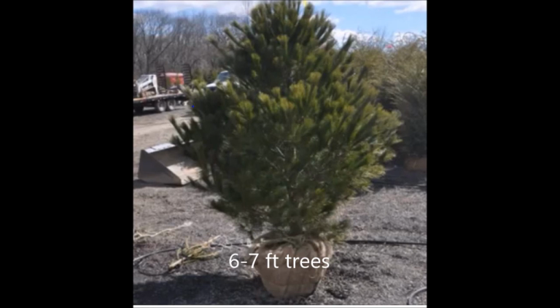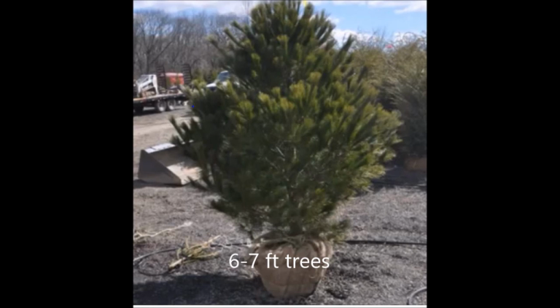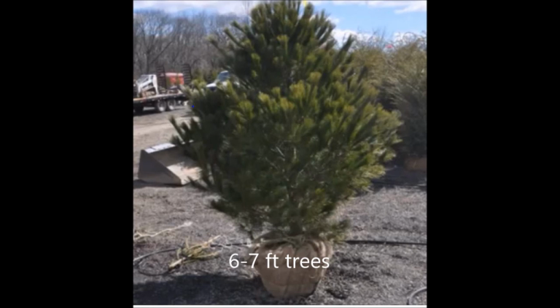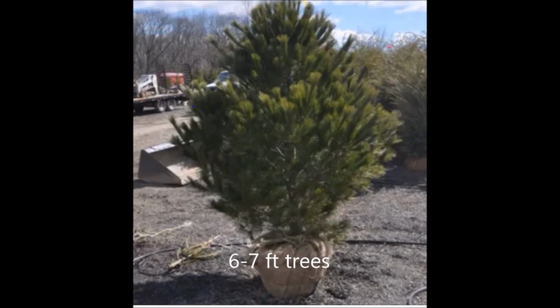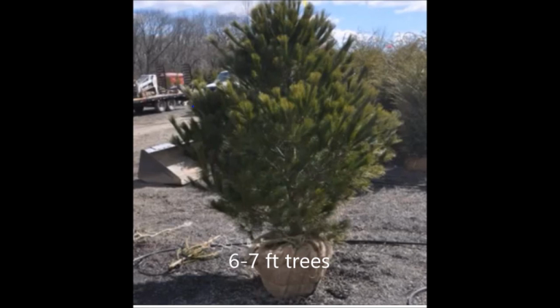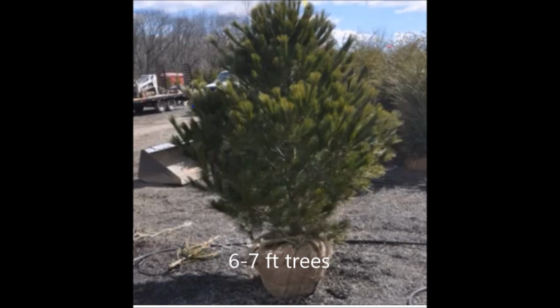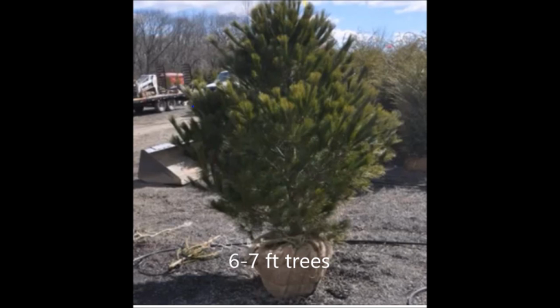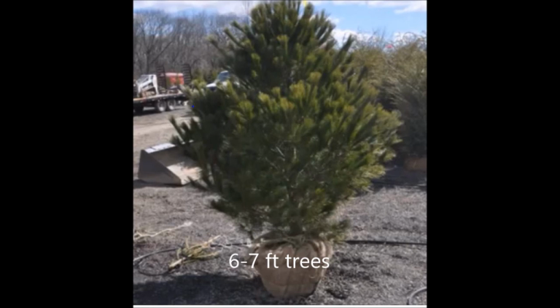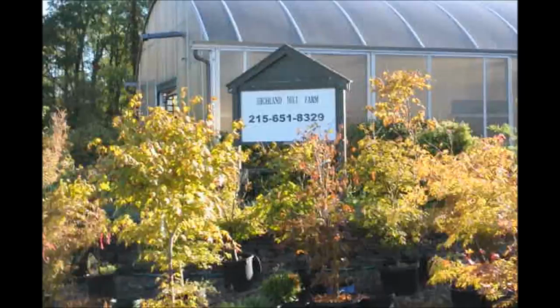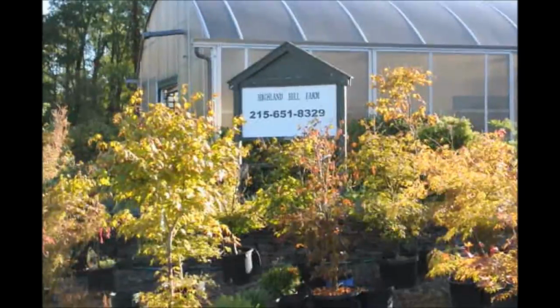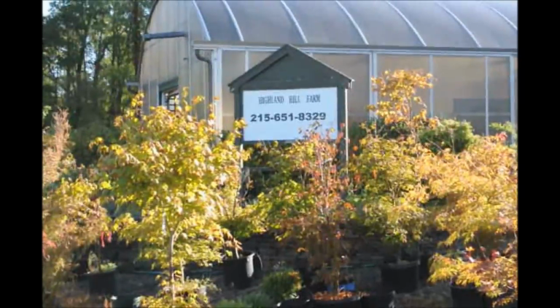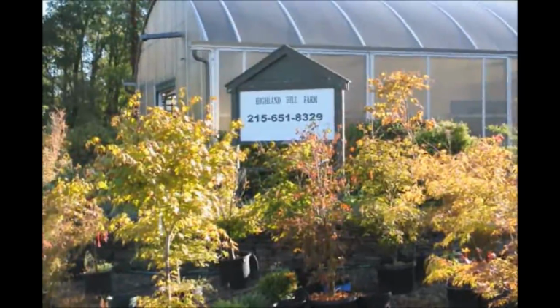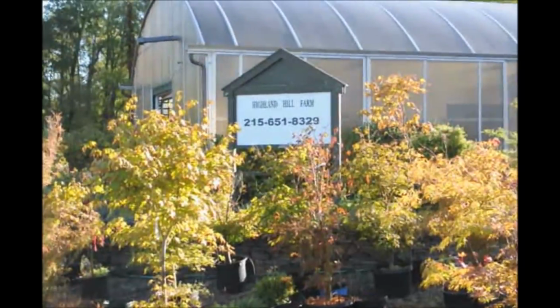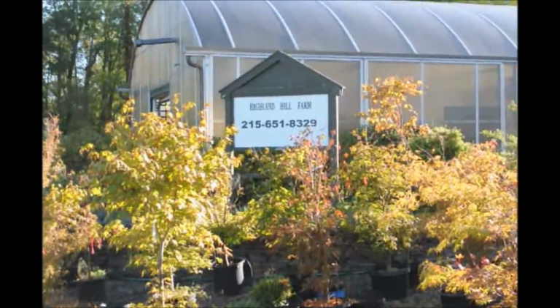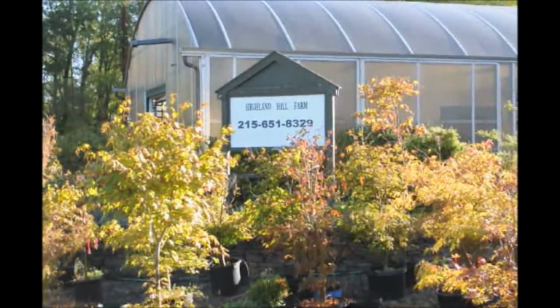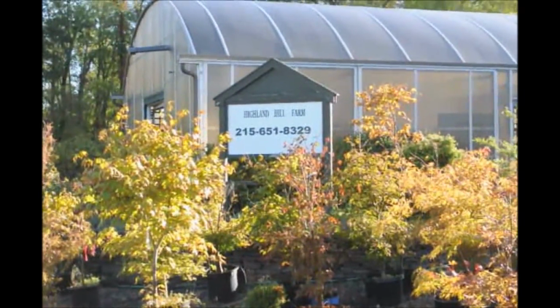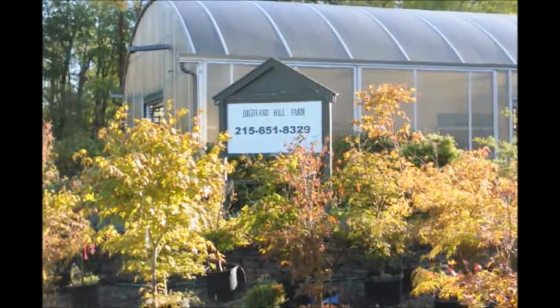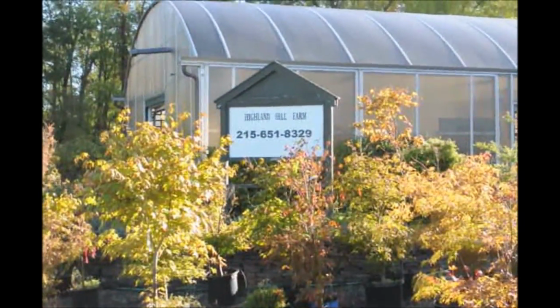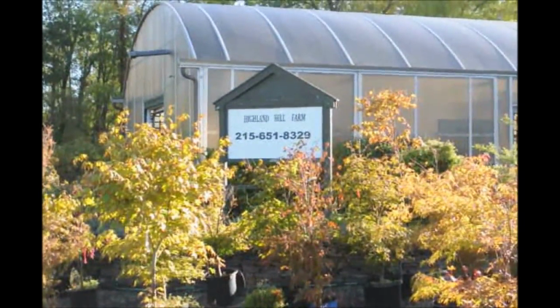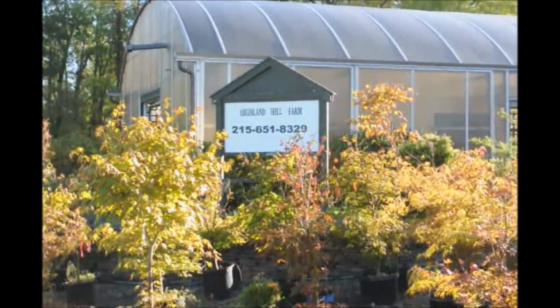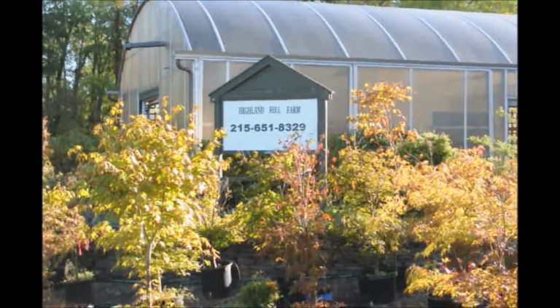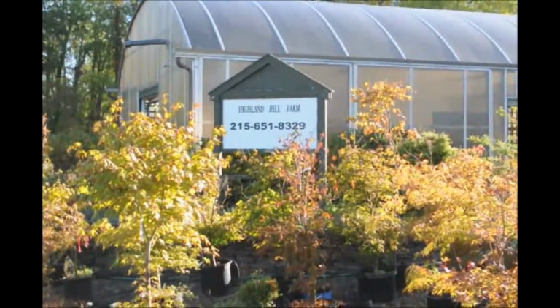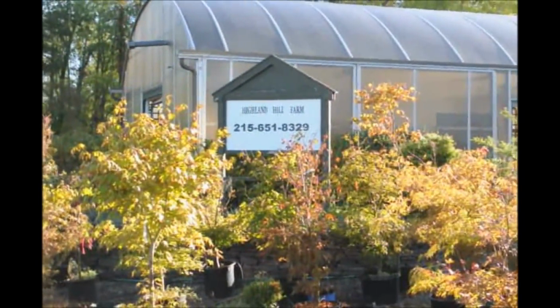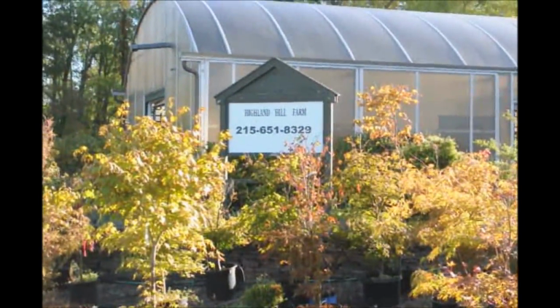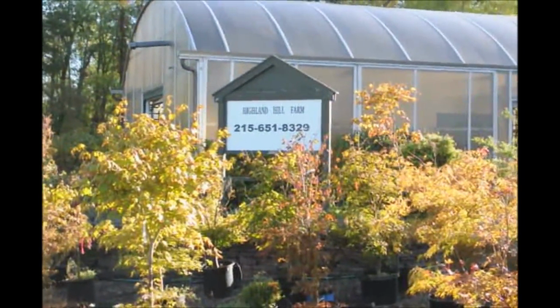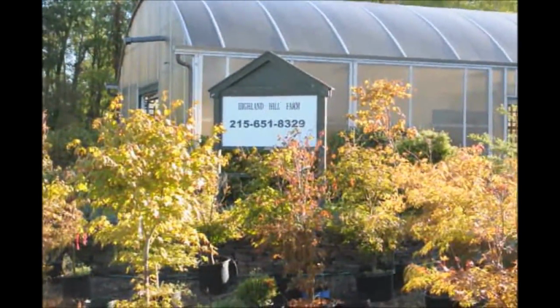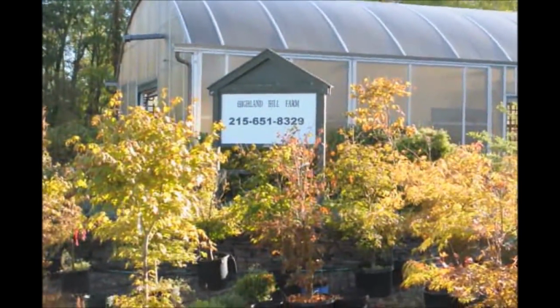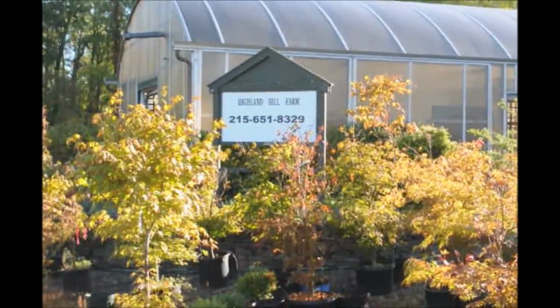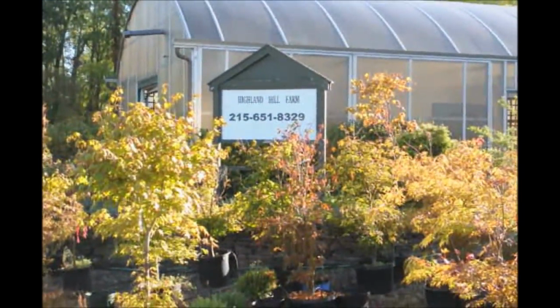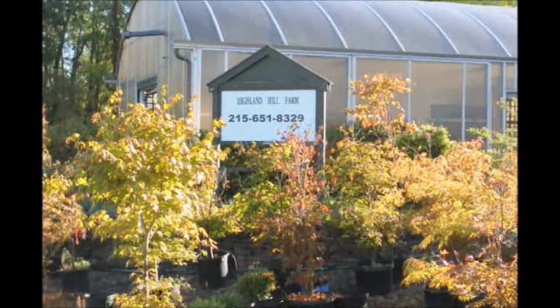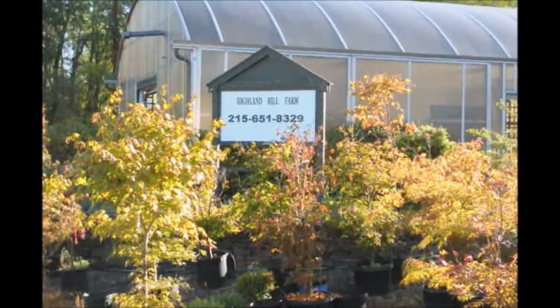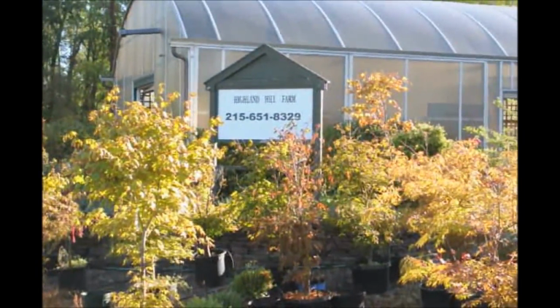Just call us at 215-651-8329 for your white pine trees.